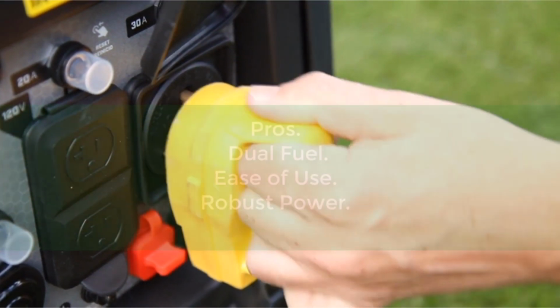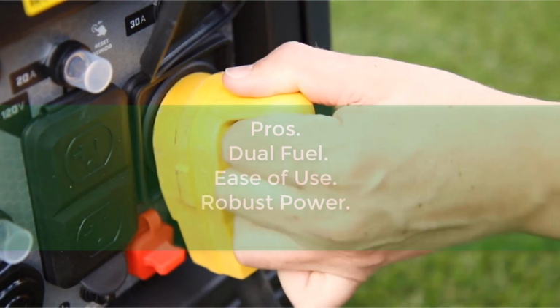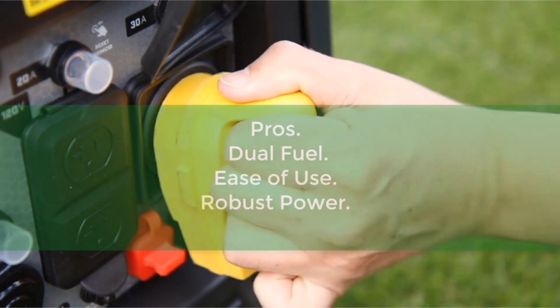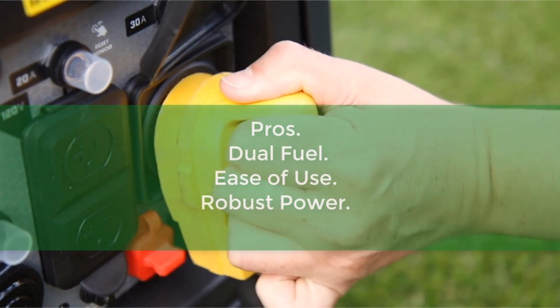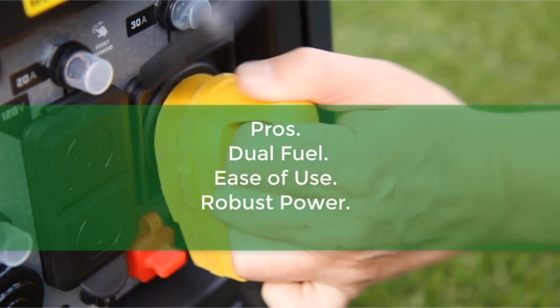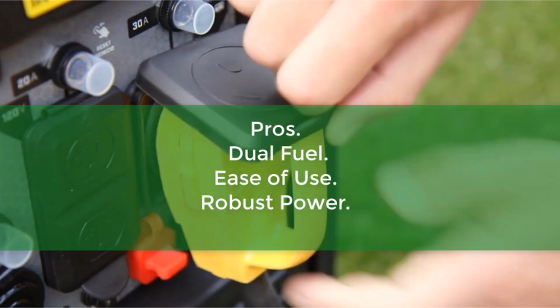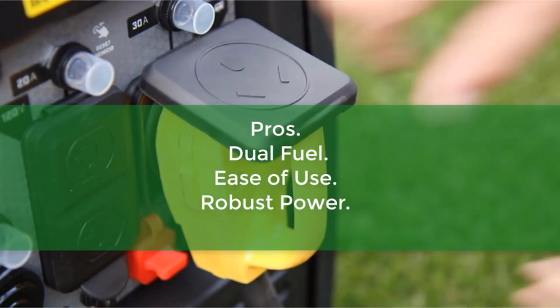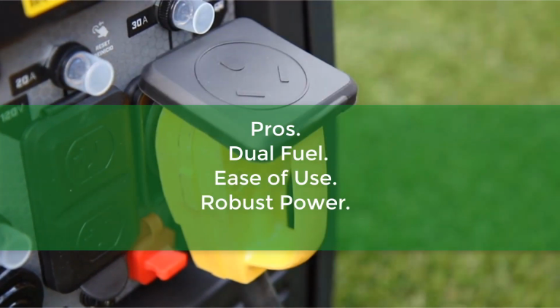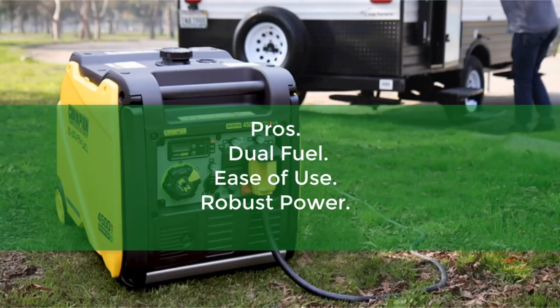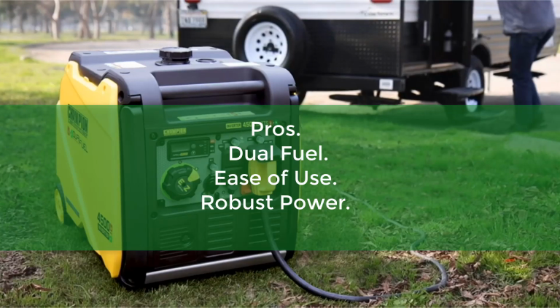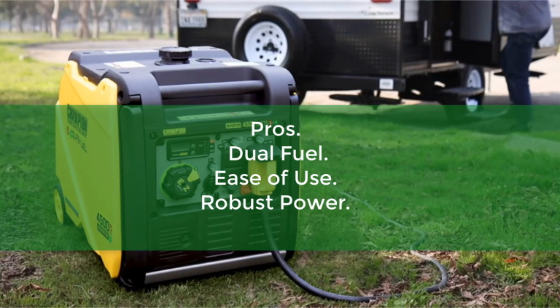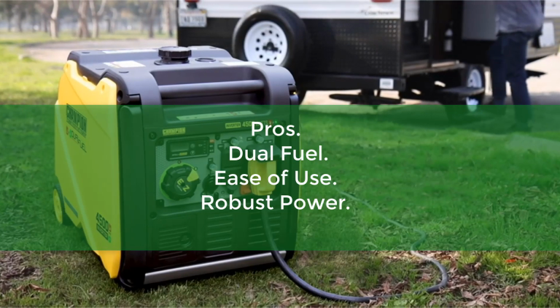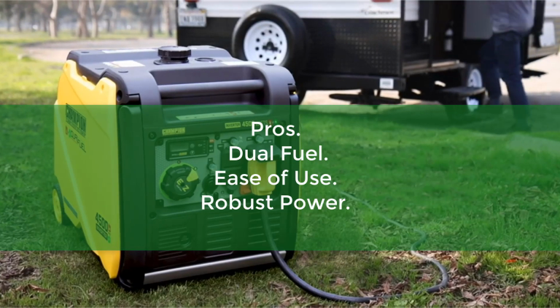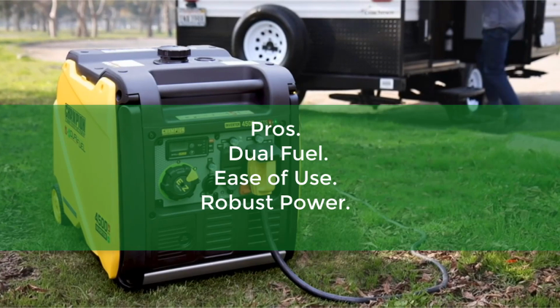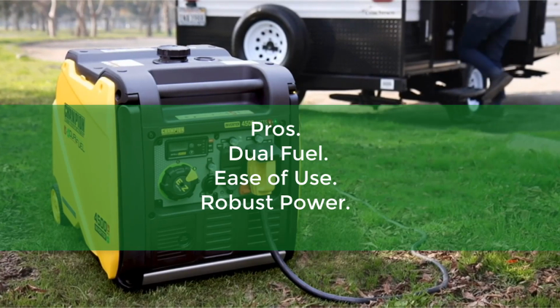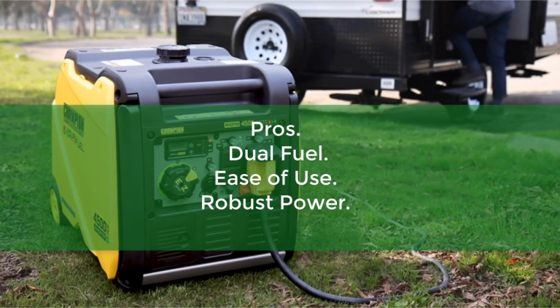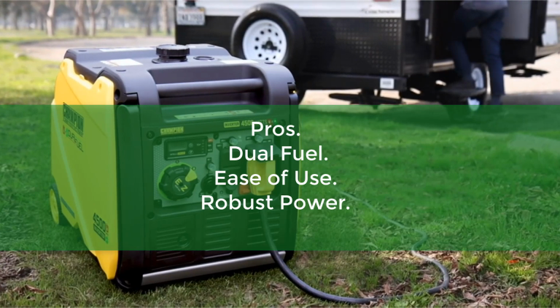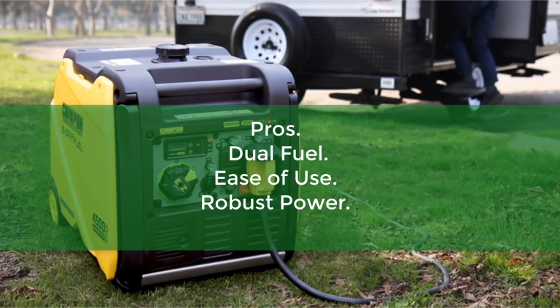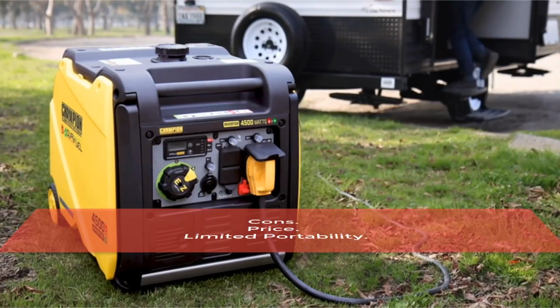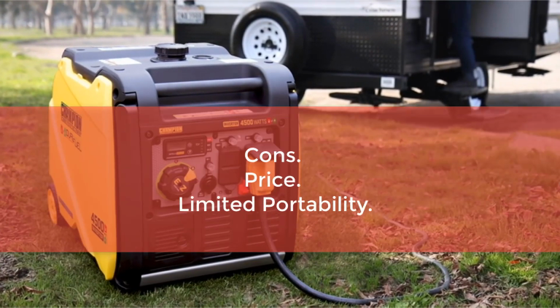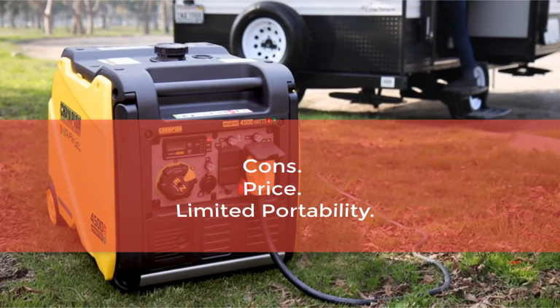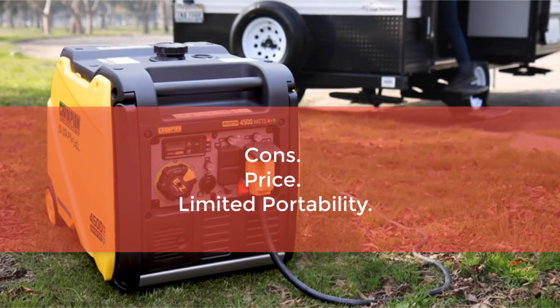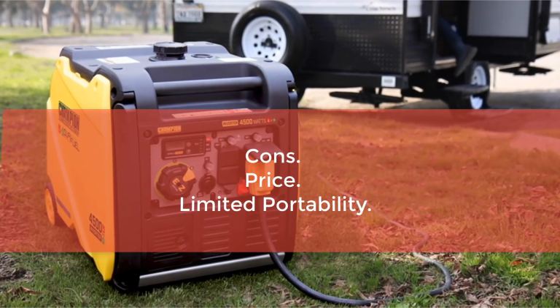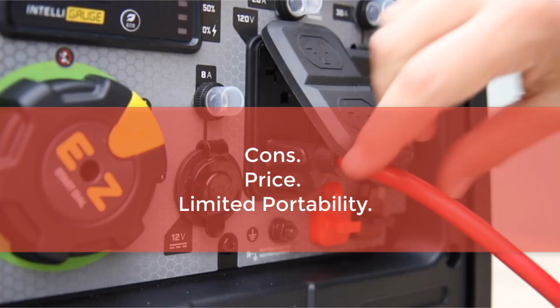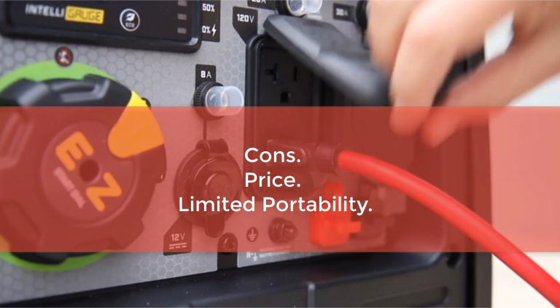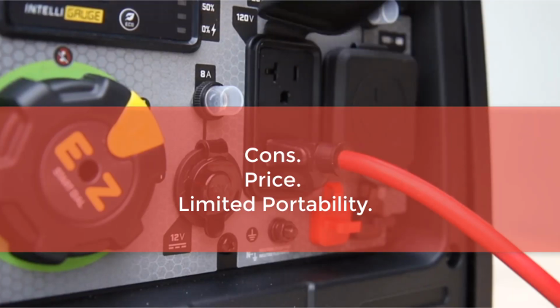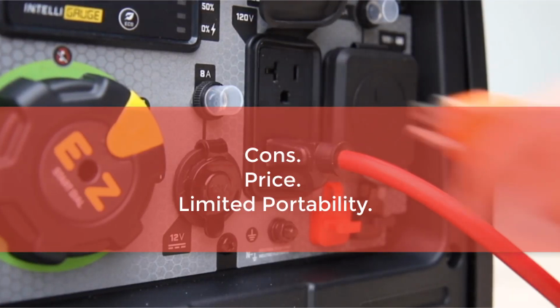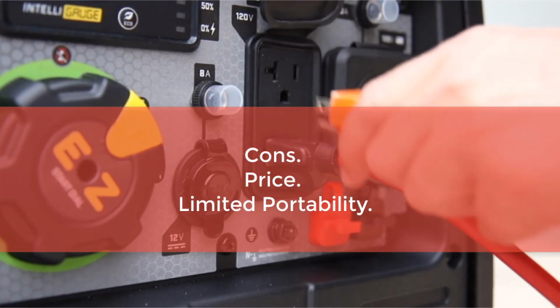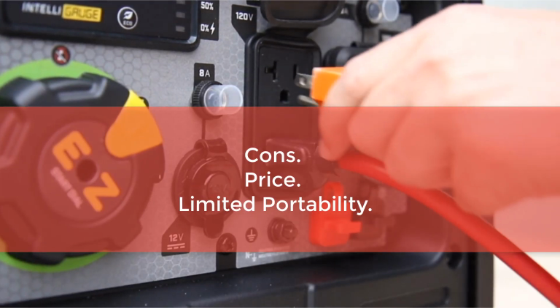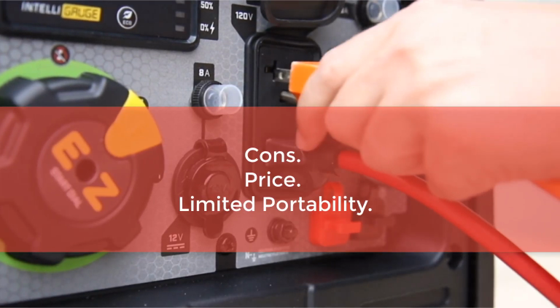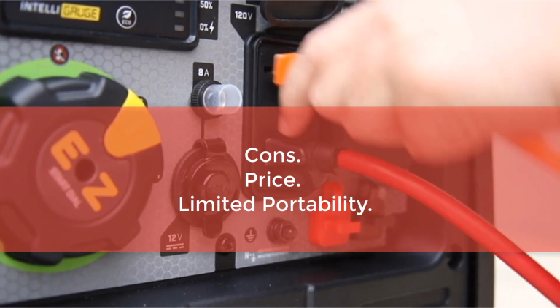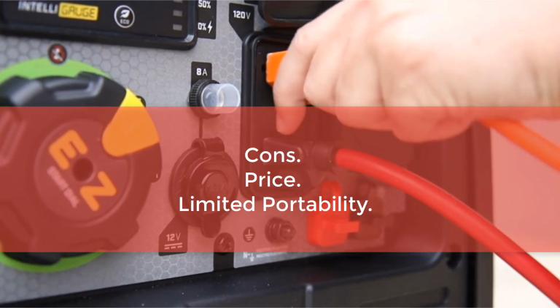Pros: Dual Fuel, Ease of Use, Robust Power. Cons: Price, Limited Portability.